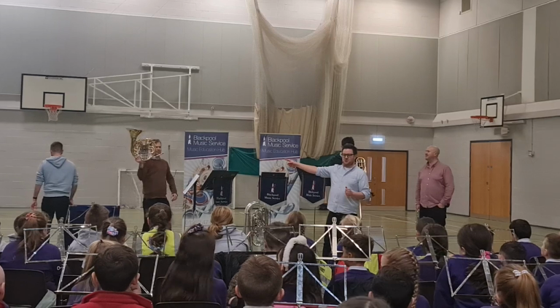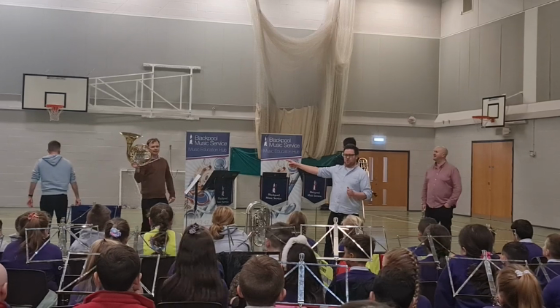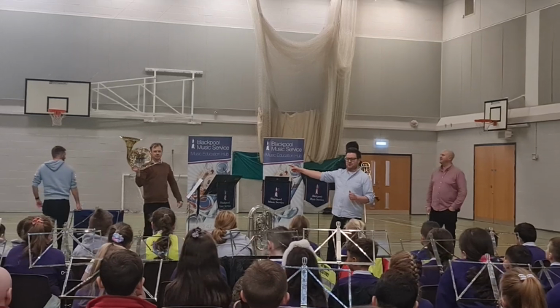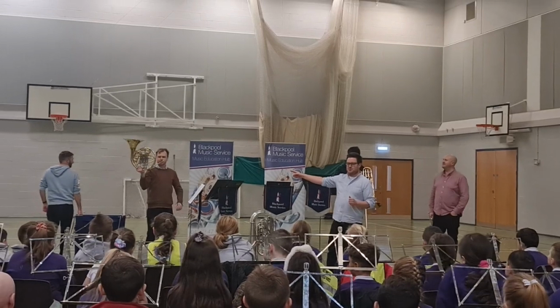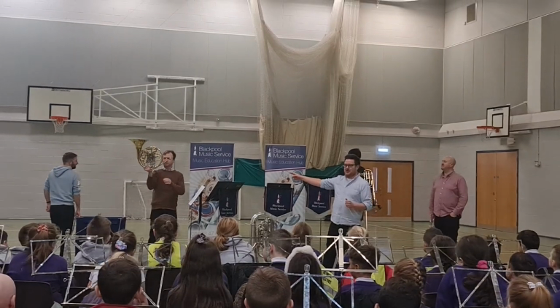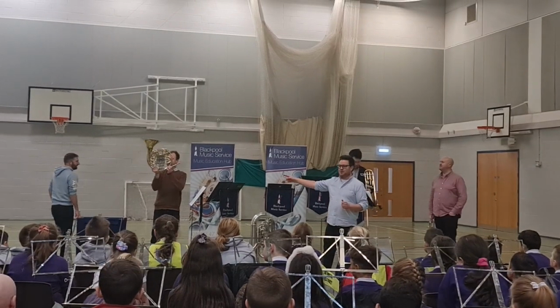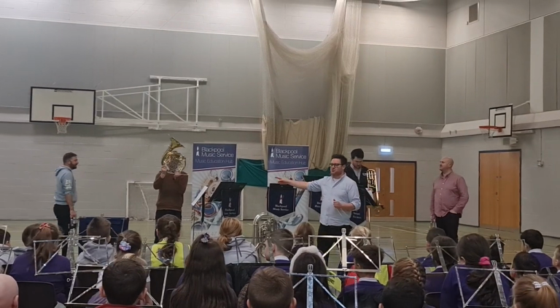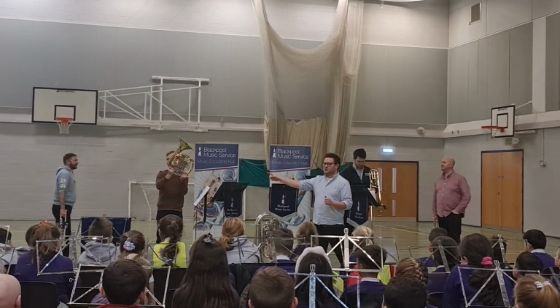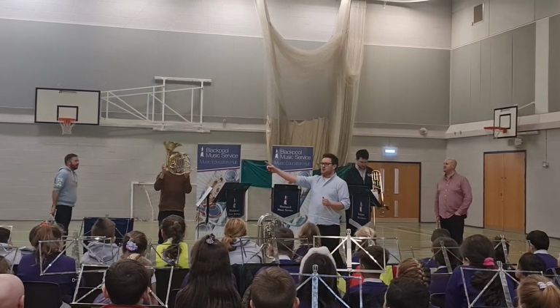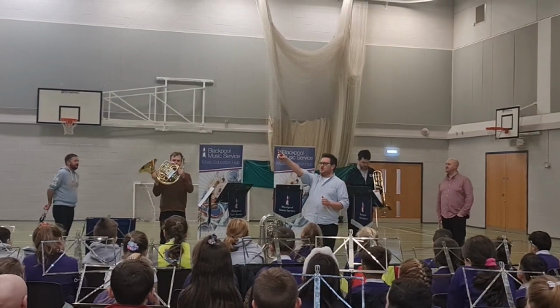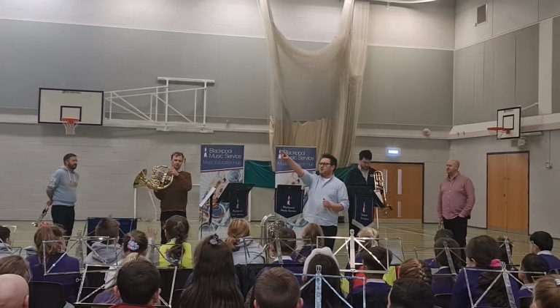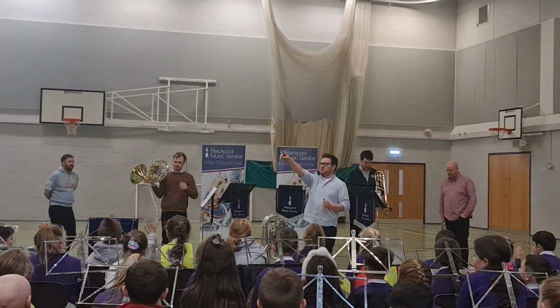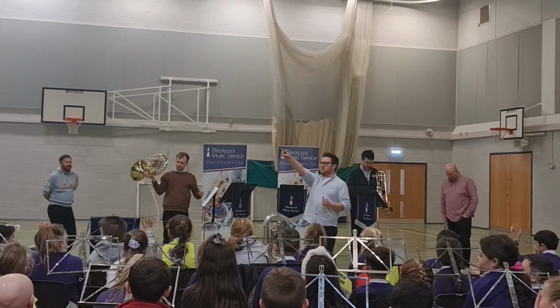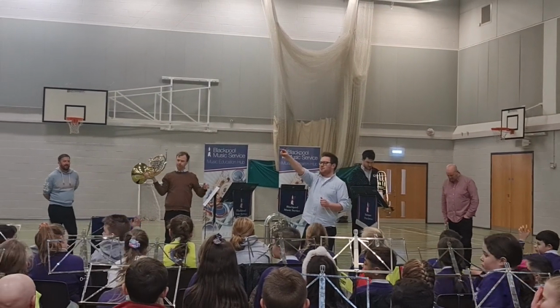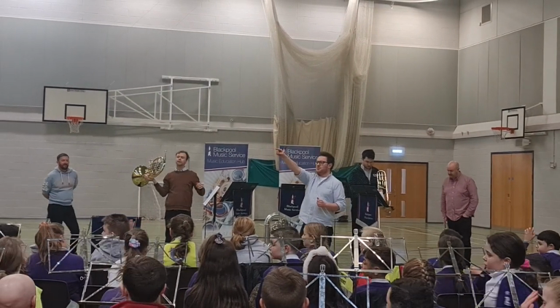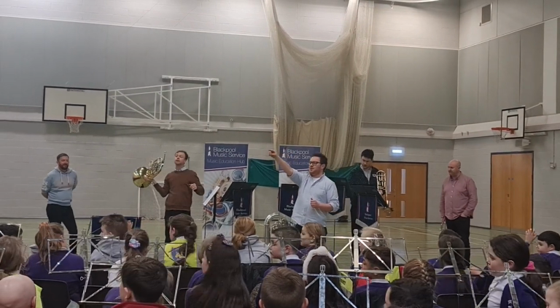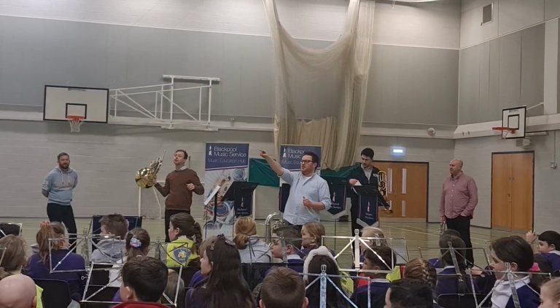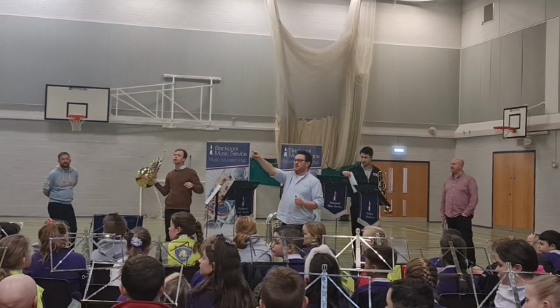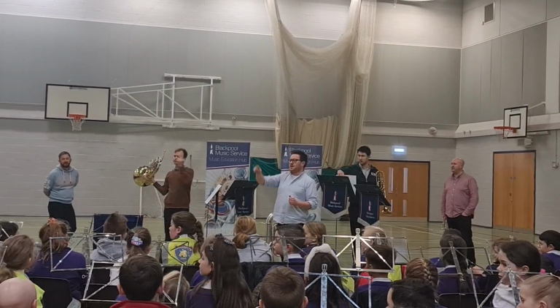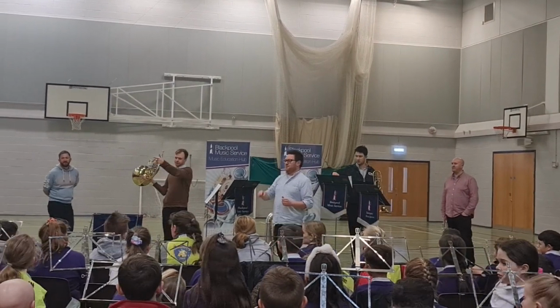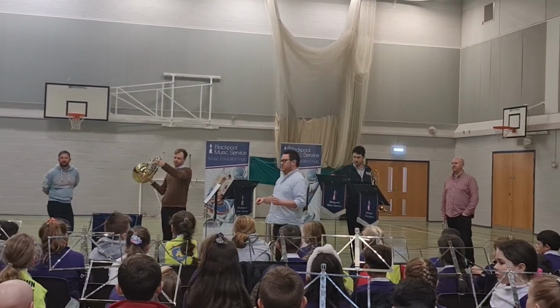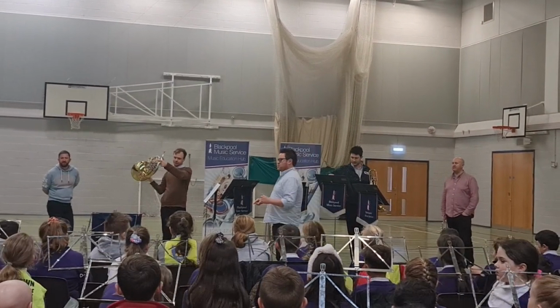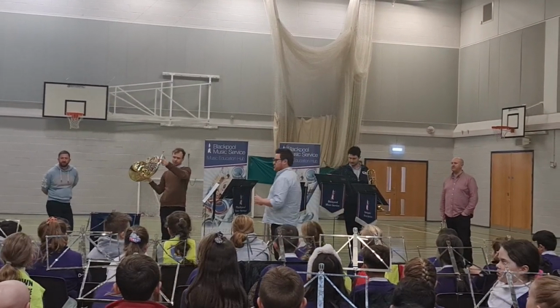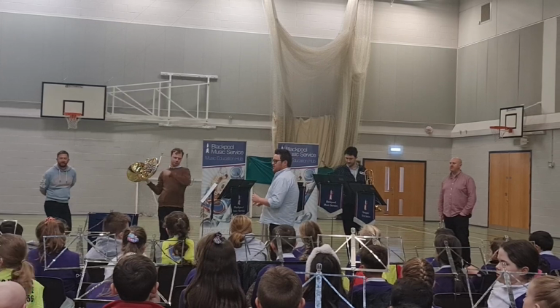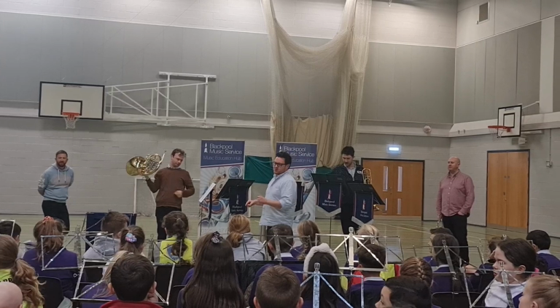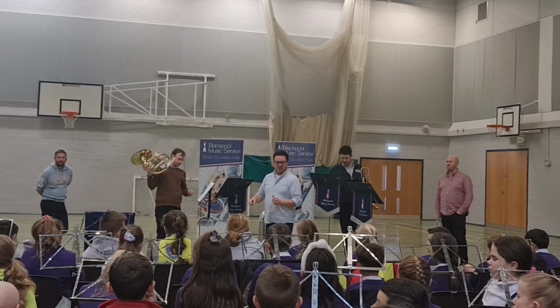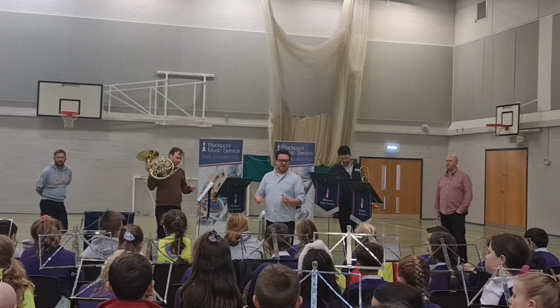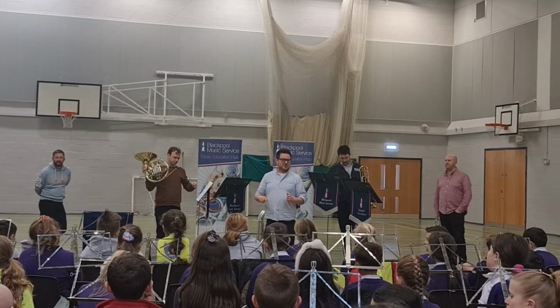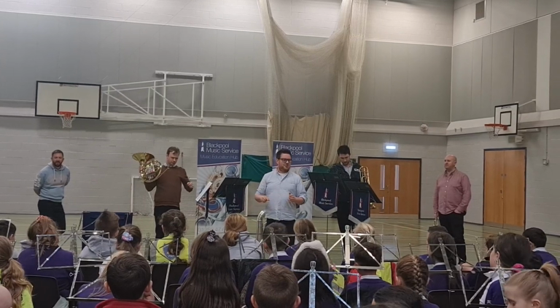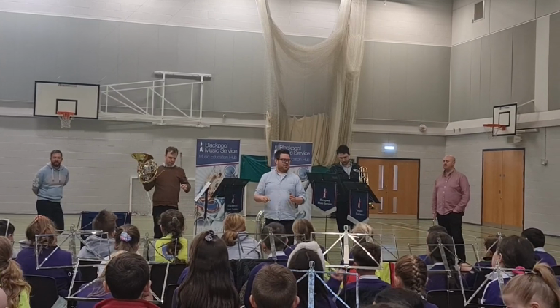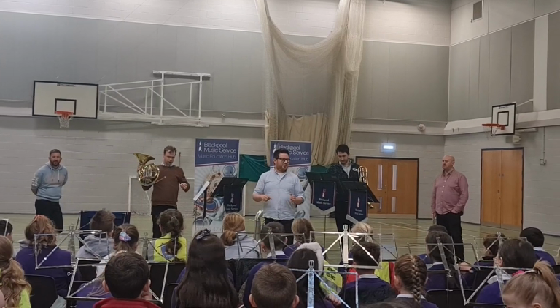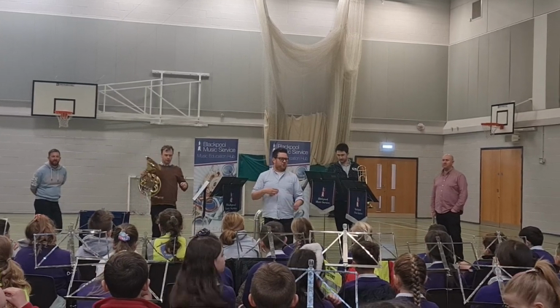It's called the French horn, and it's played by Johnny. What's it called? French horn. It's a French horn. Does anybody else here play the French horn?